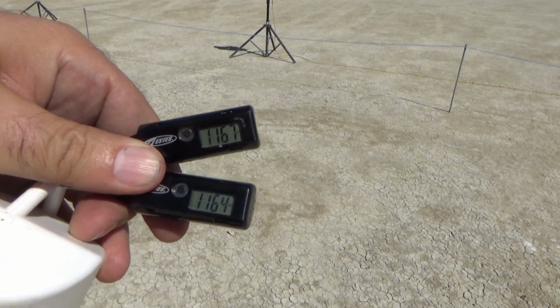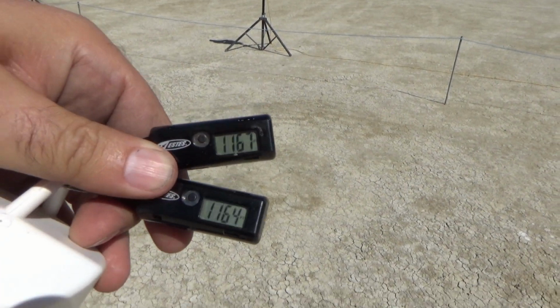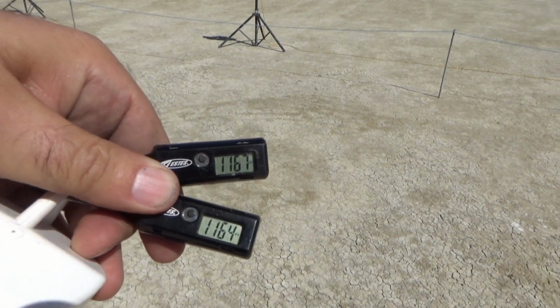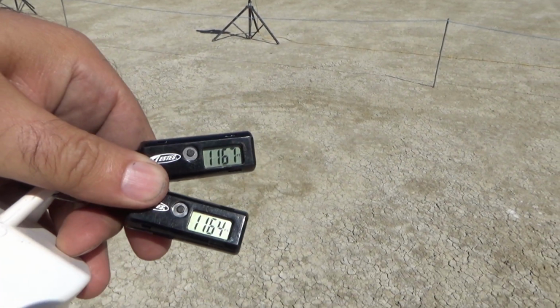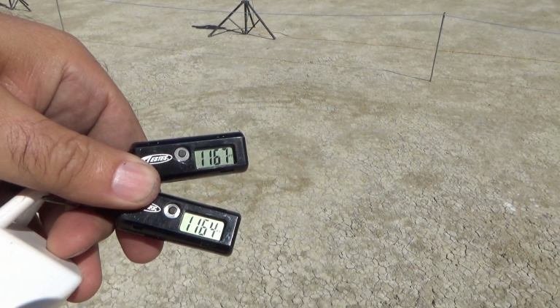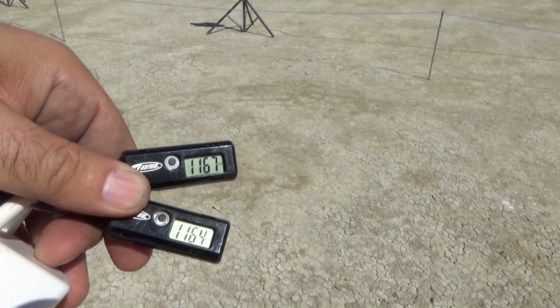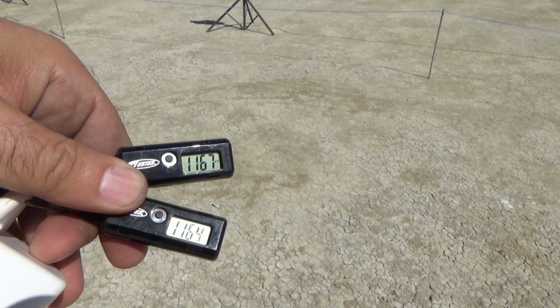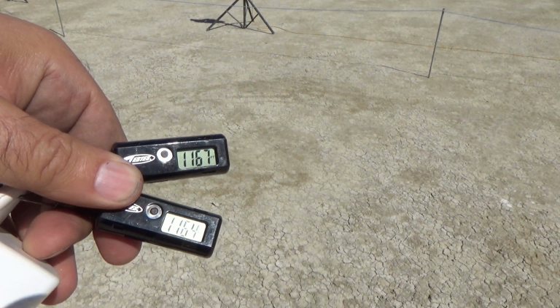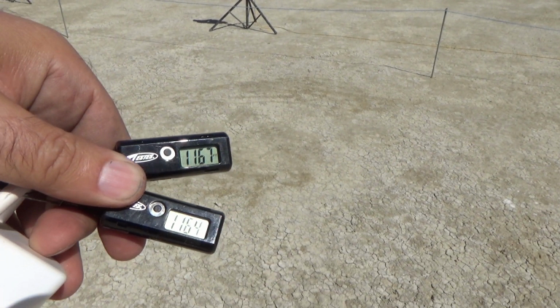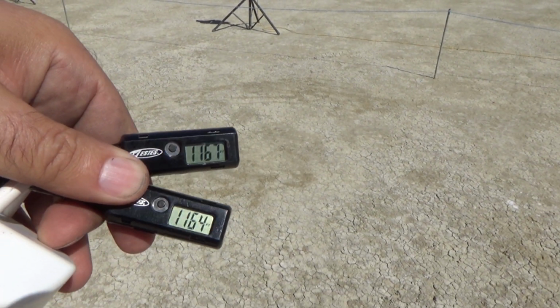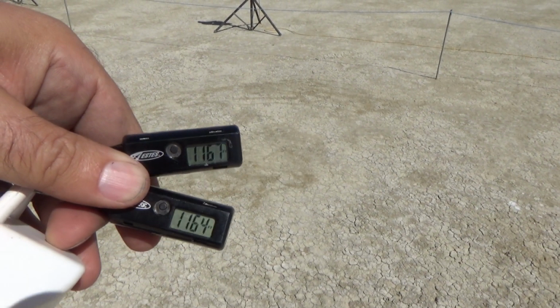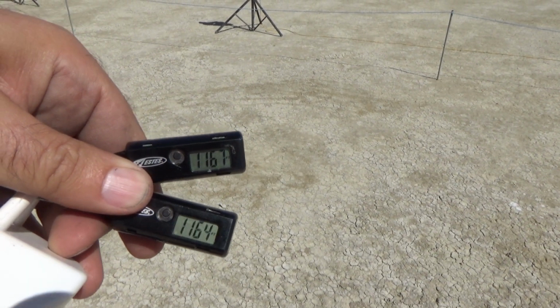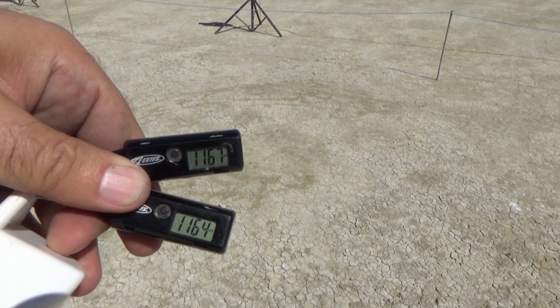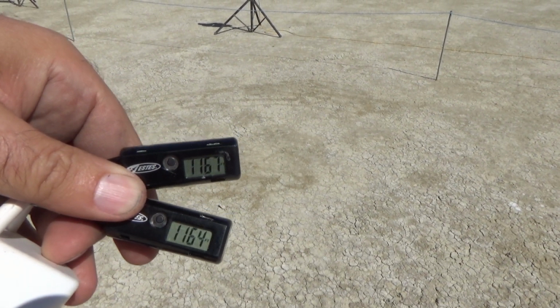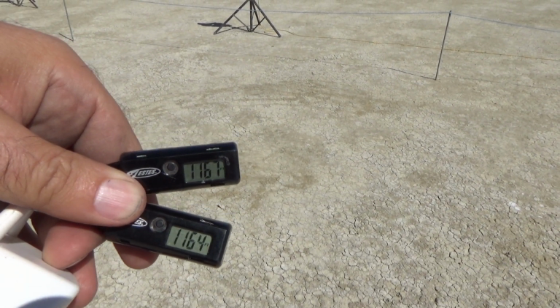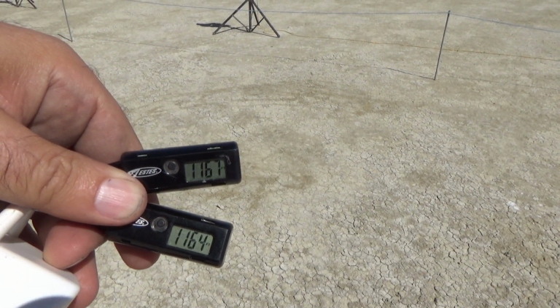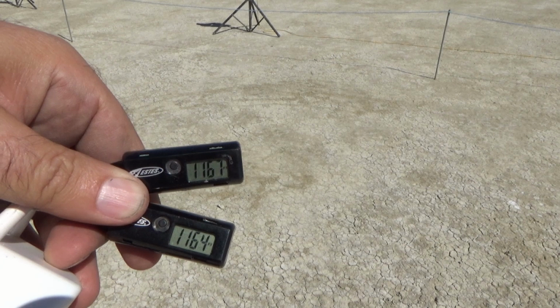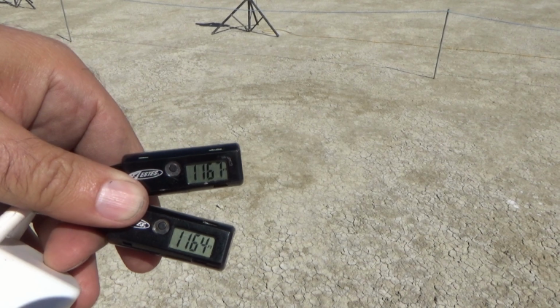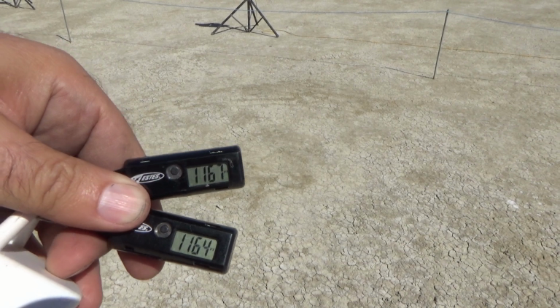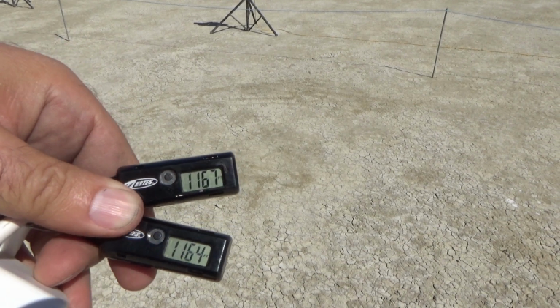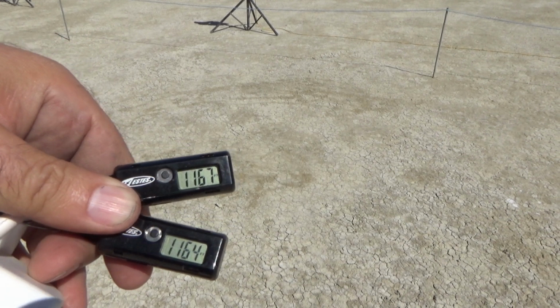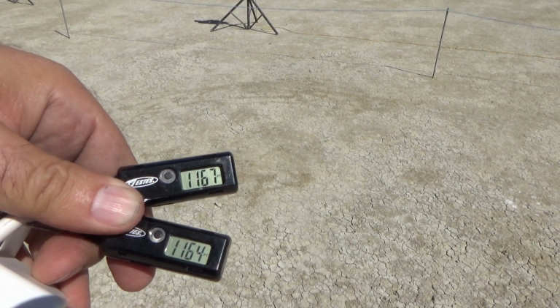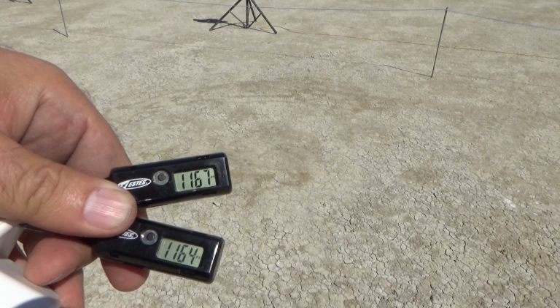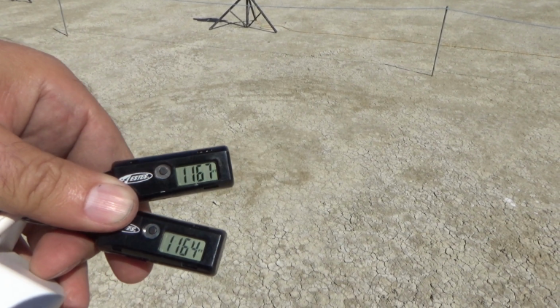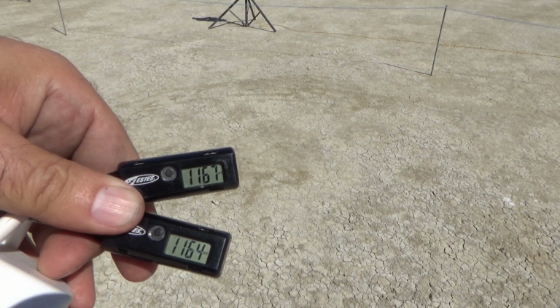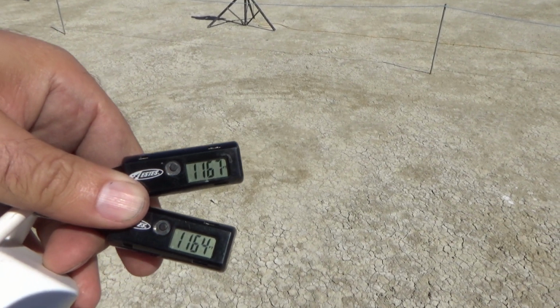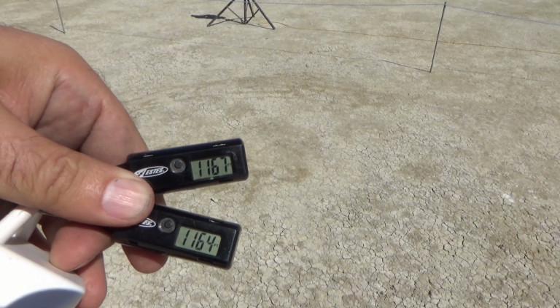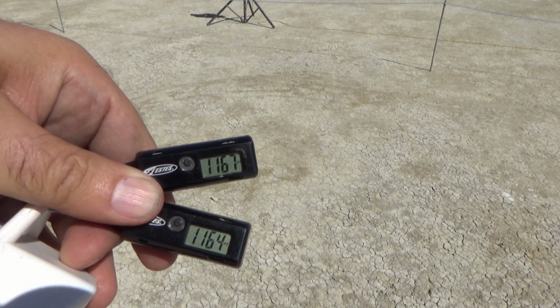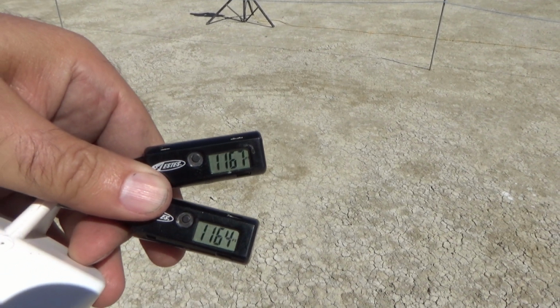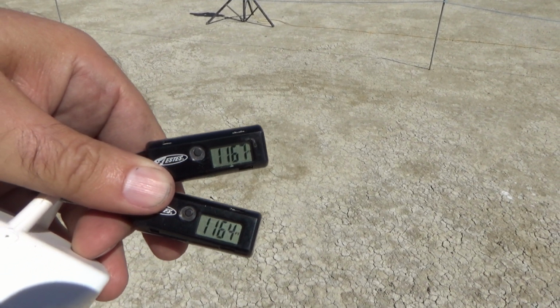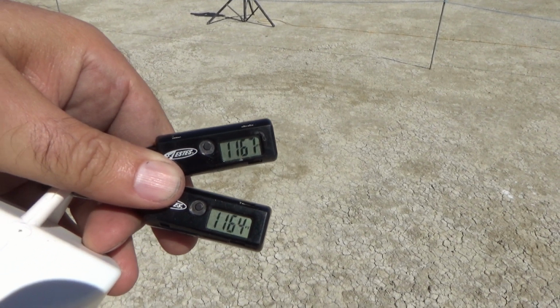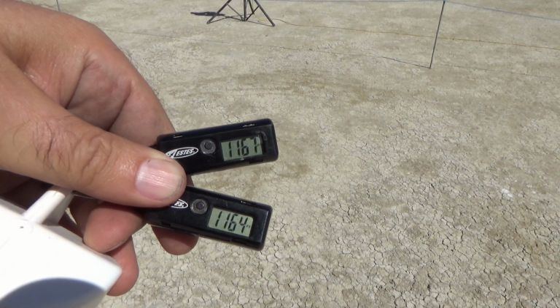We had 1167 and 1164. I would say that's good valid data.